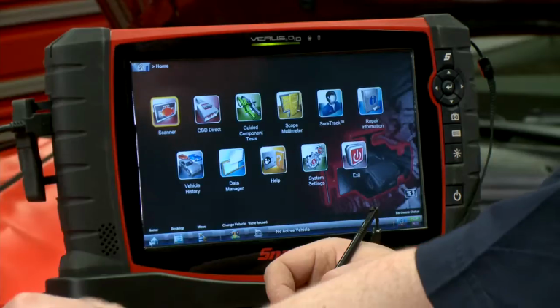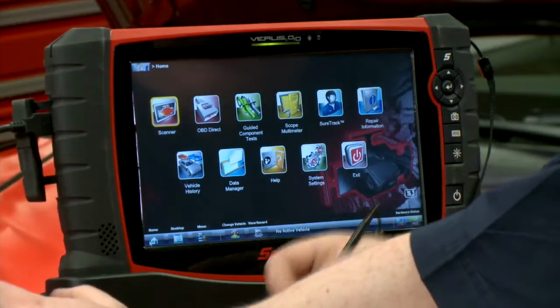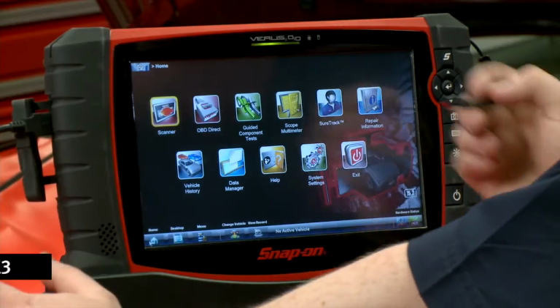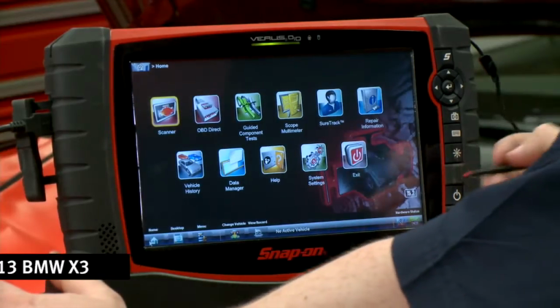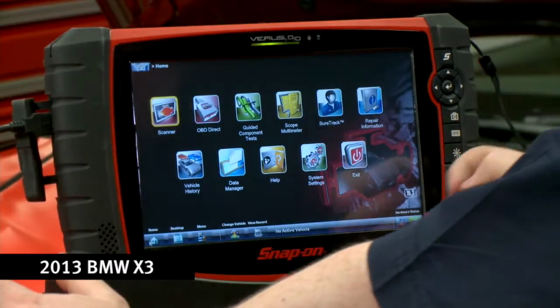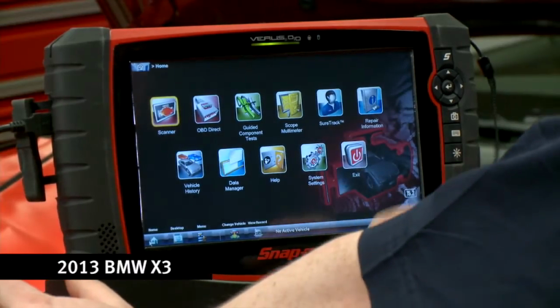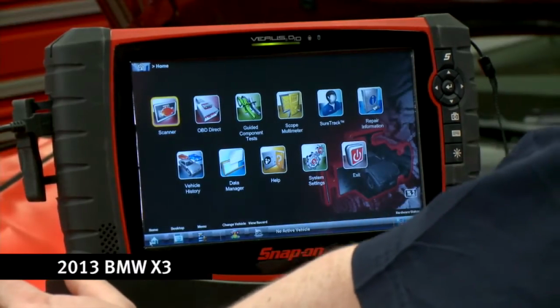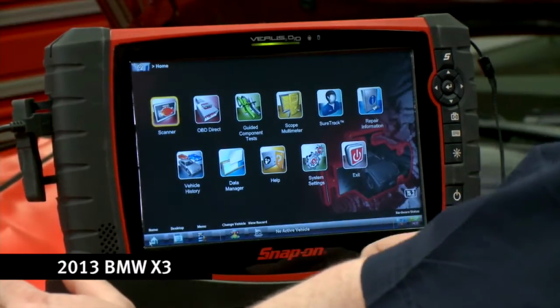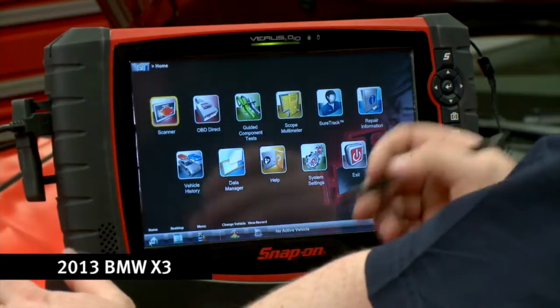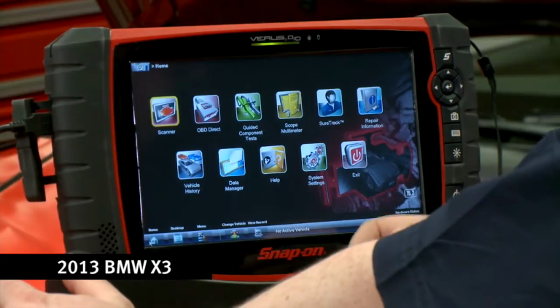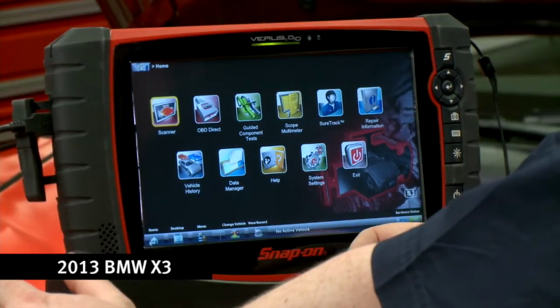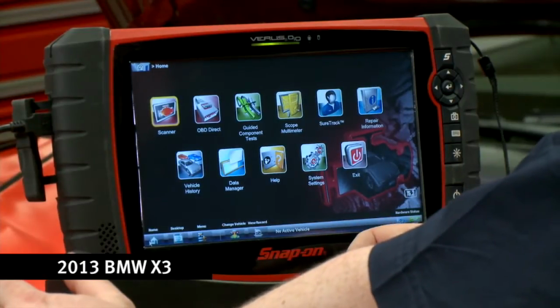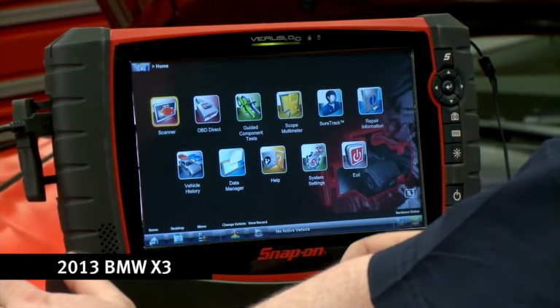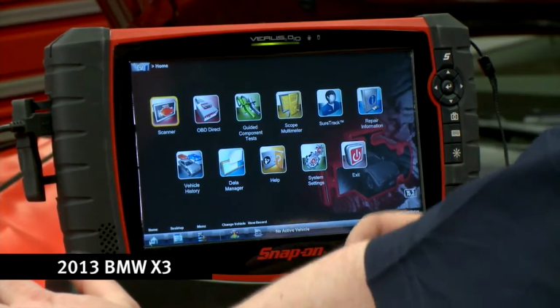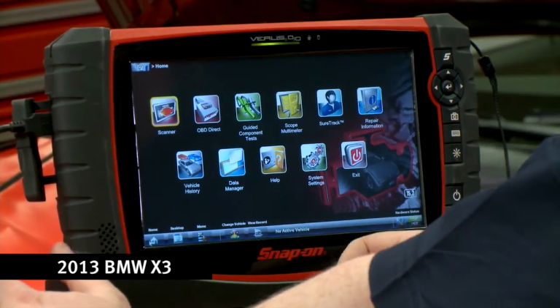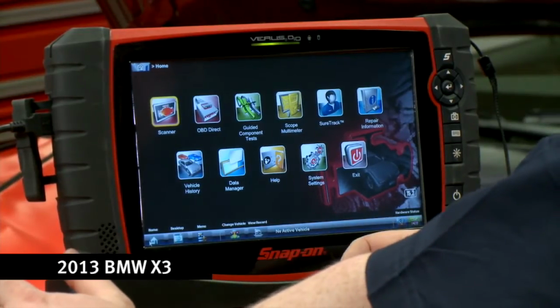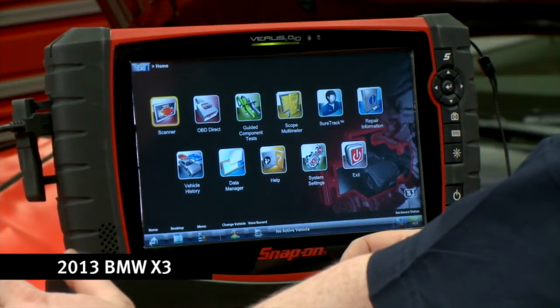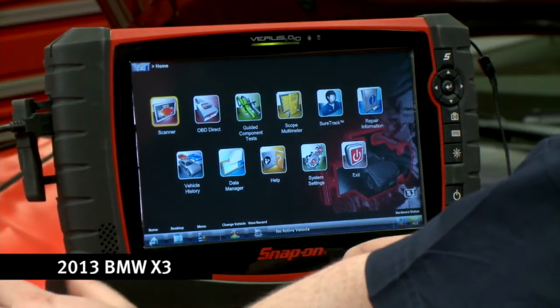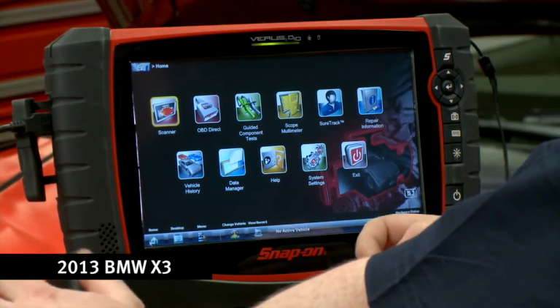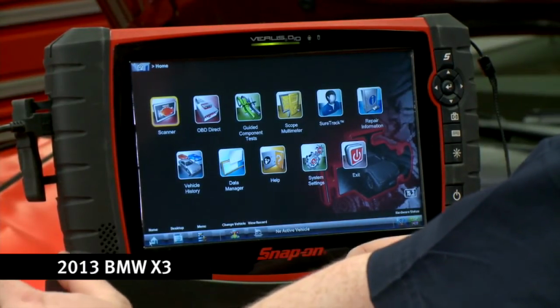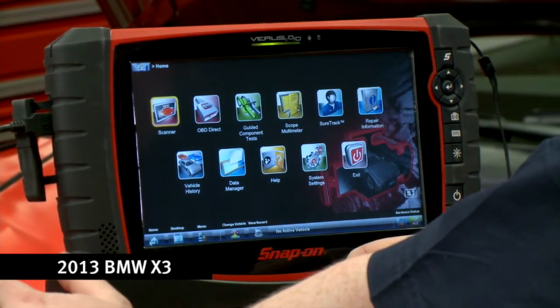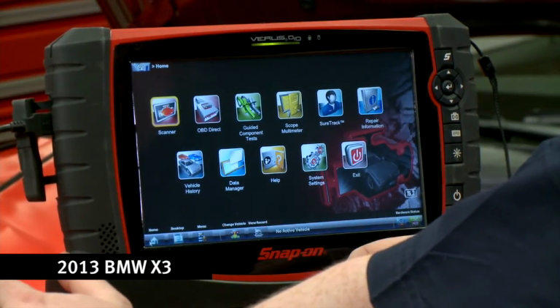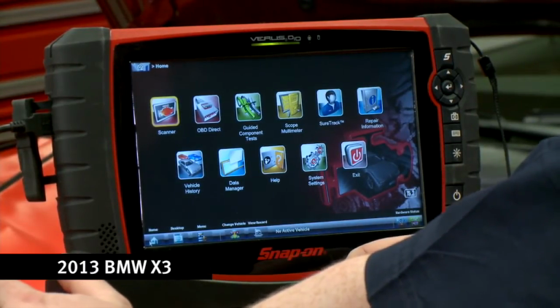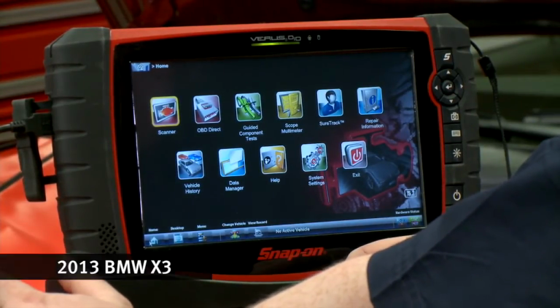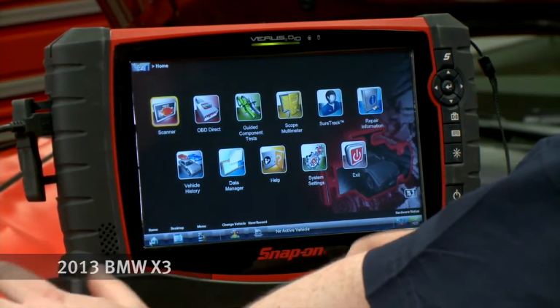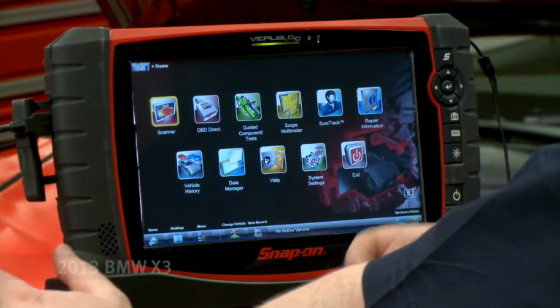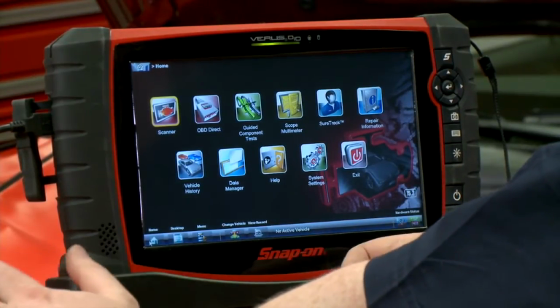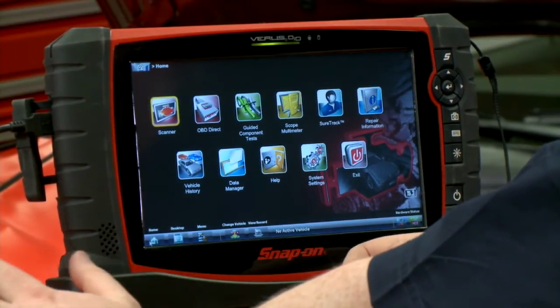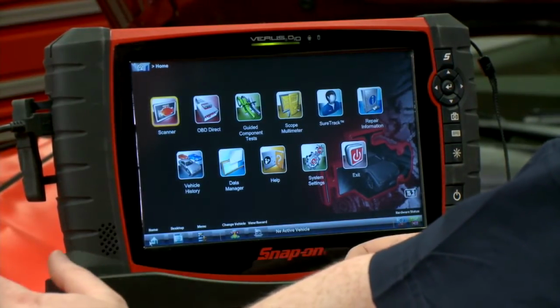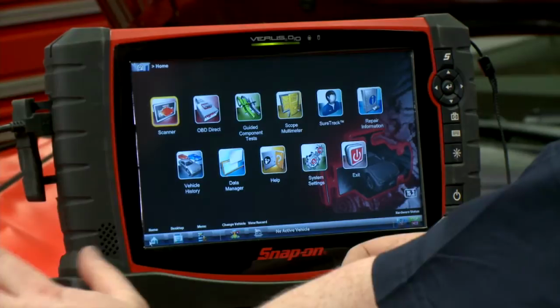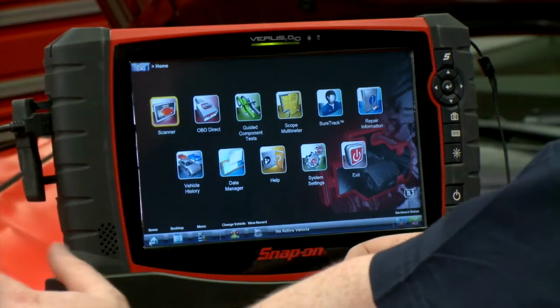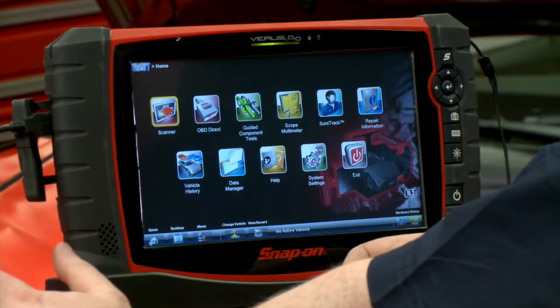So on this BMW over here, we're going to go into the scanner, we're going to Auto ID it, do a full system code scan, and then clear all the codes that are in there.